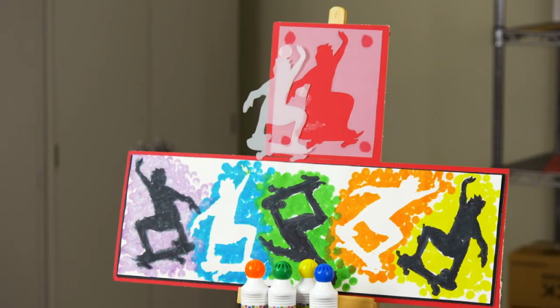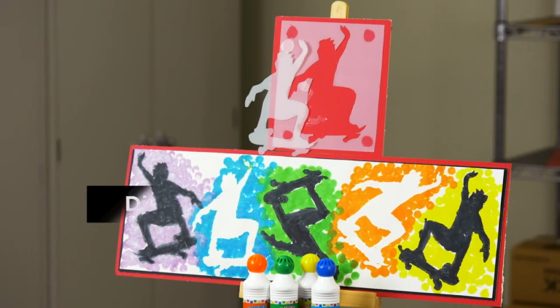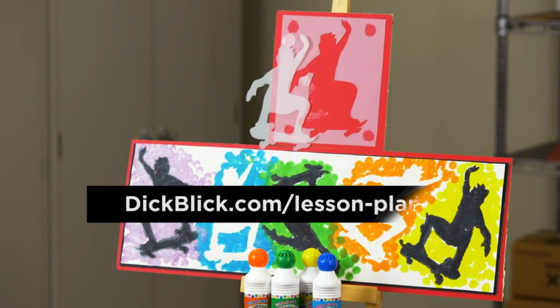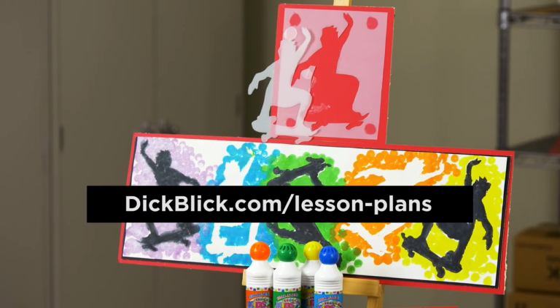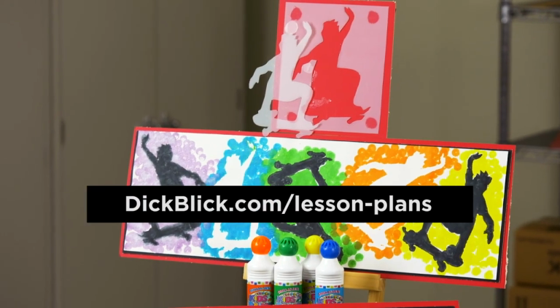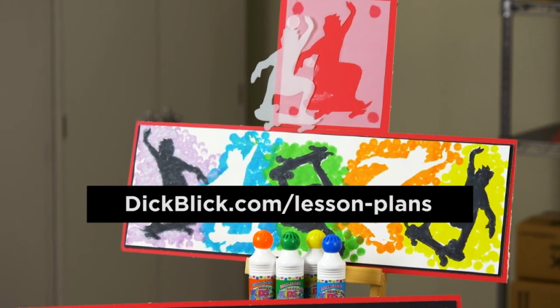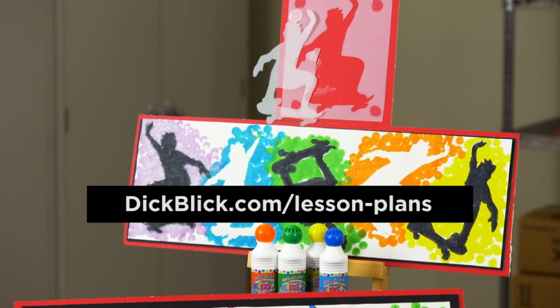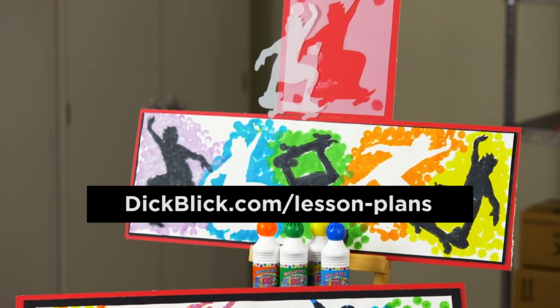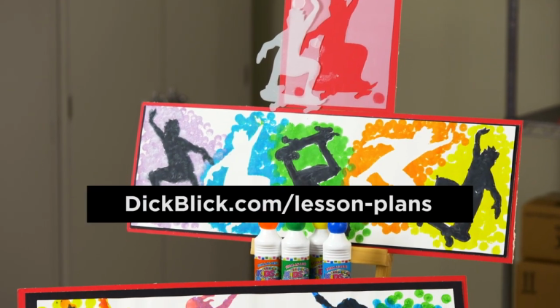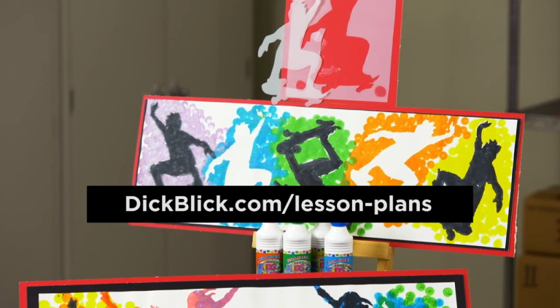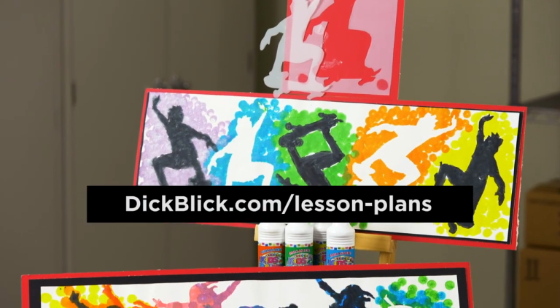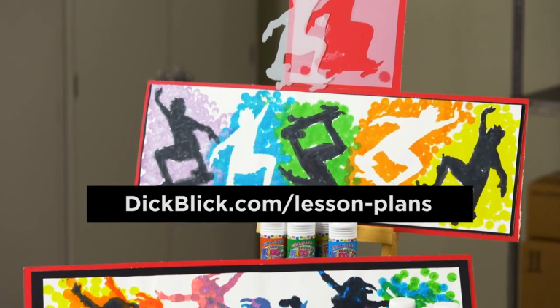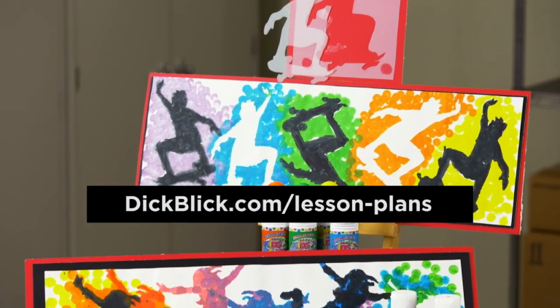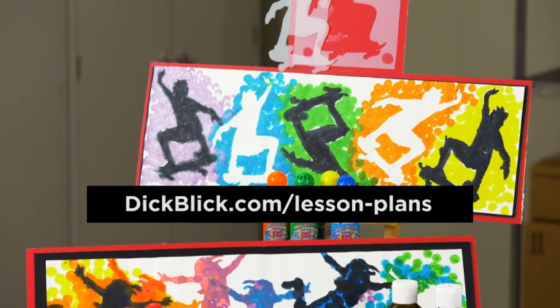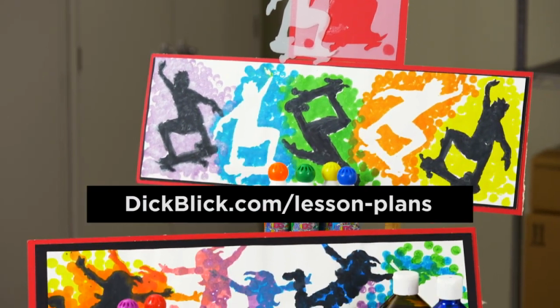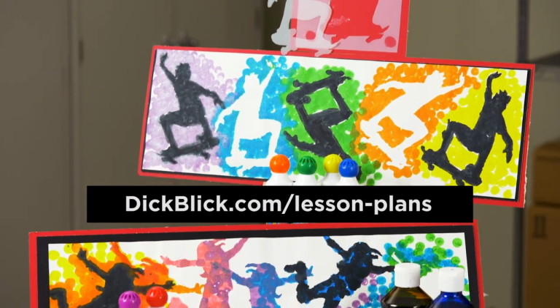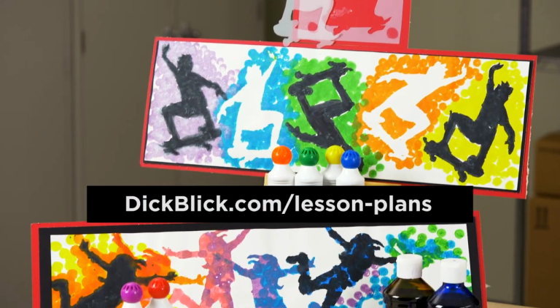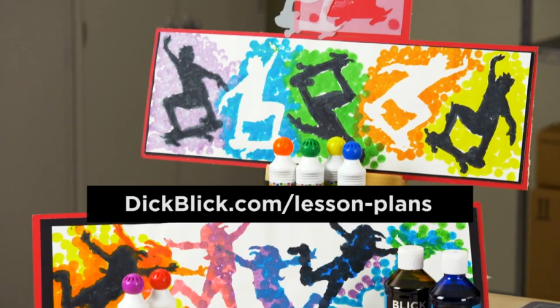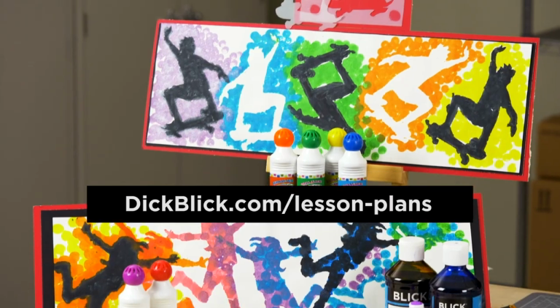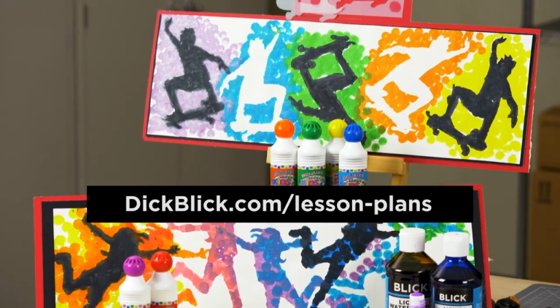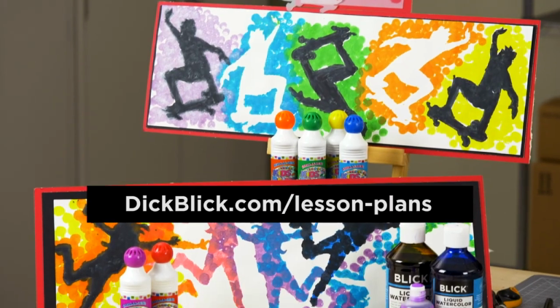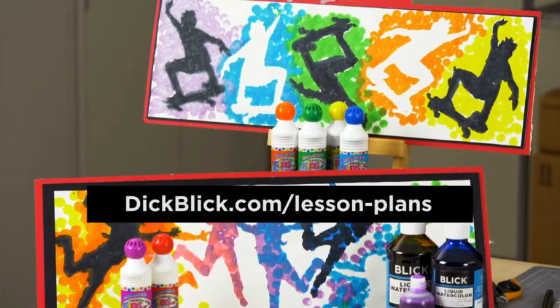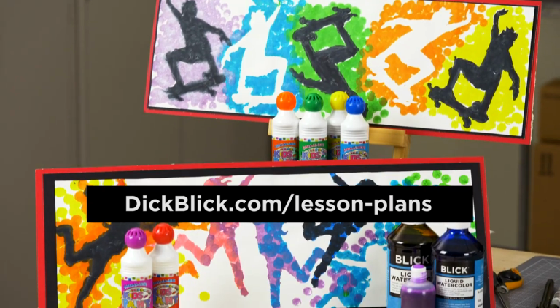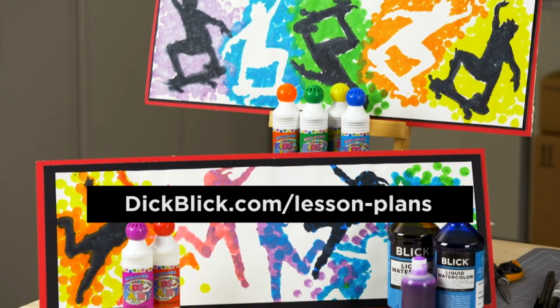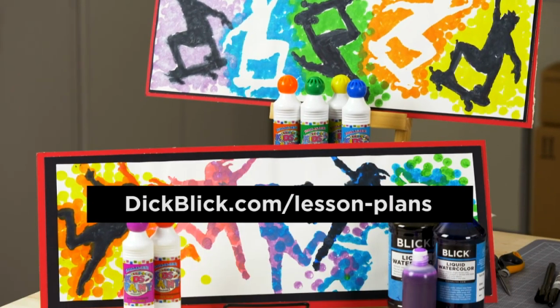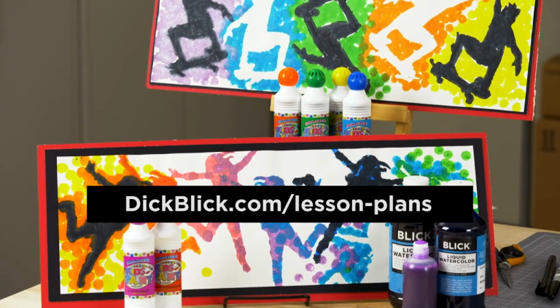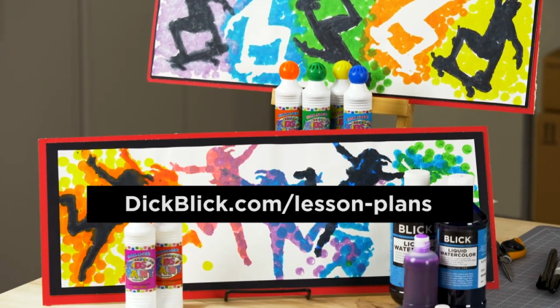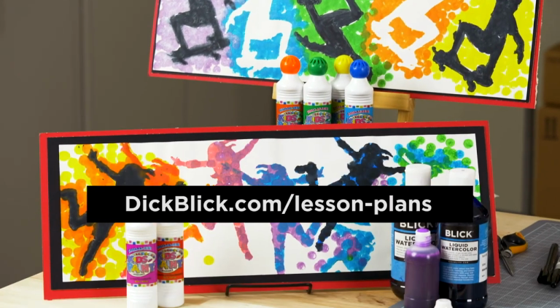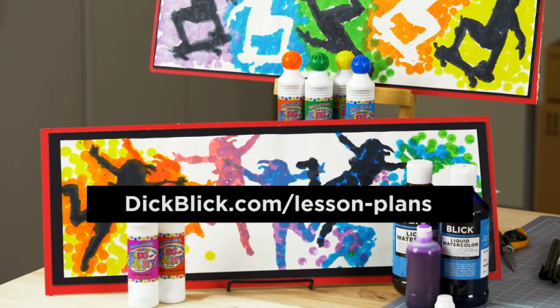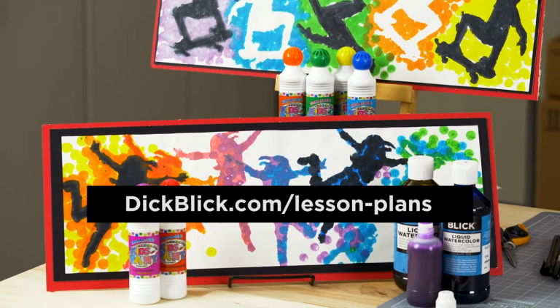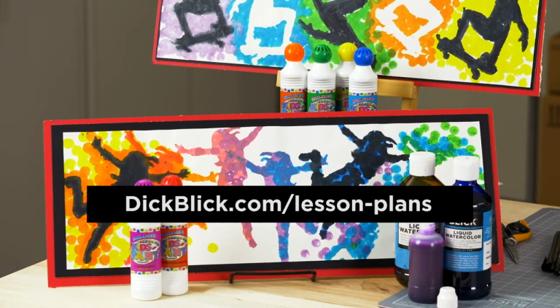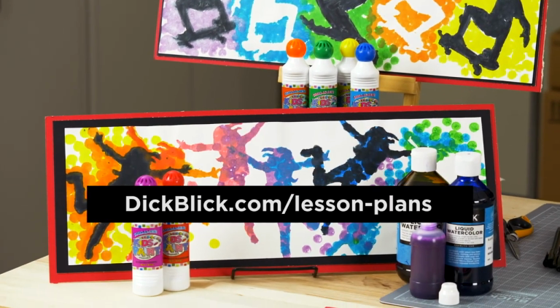Learn about the materials I used today at DickBlick.com Lesson Plans and take action.